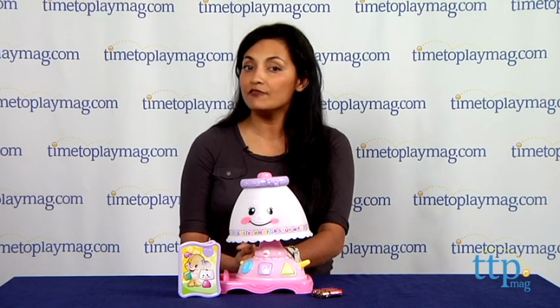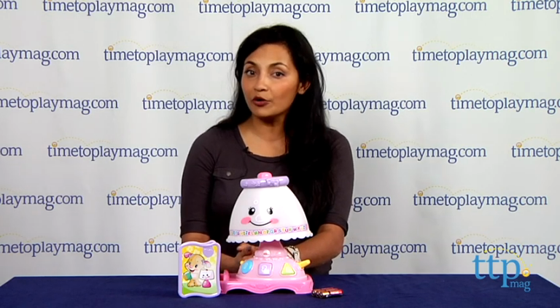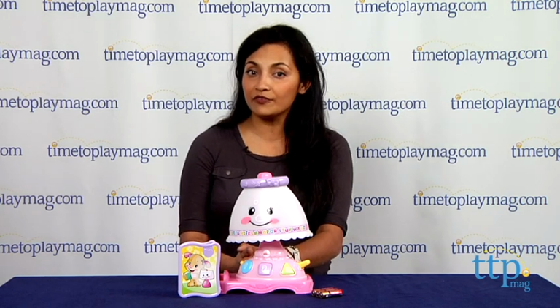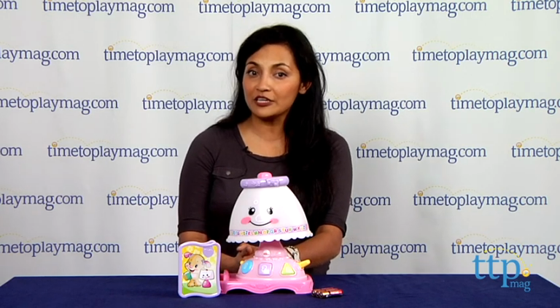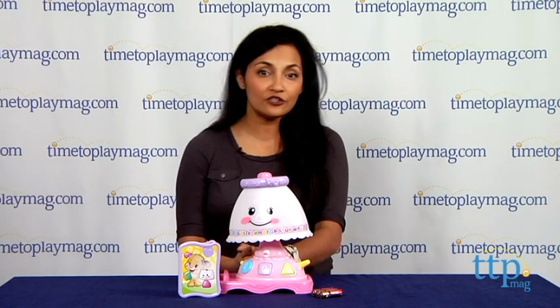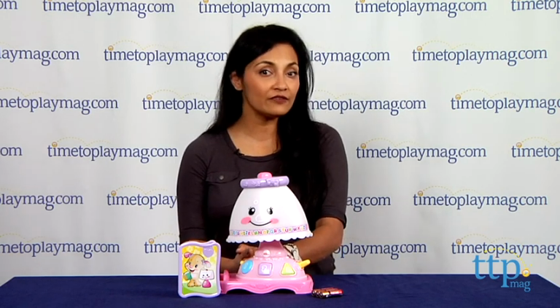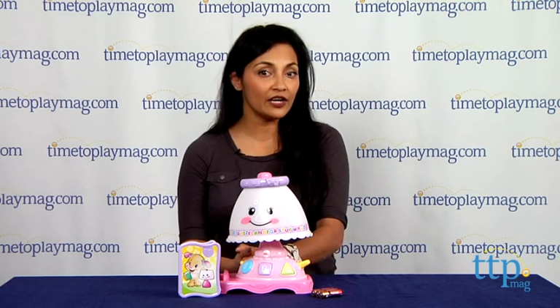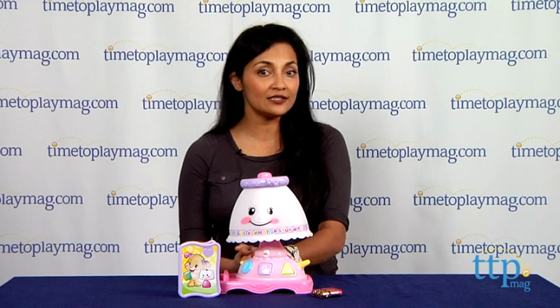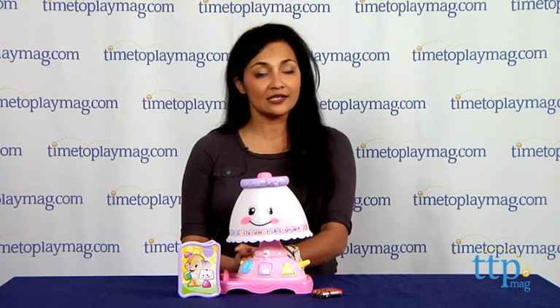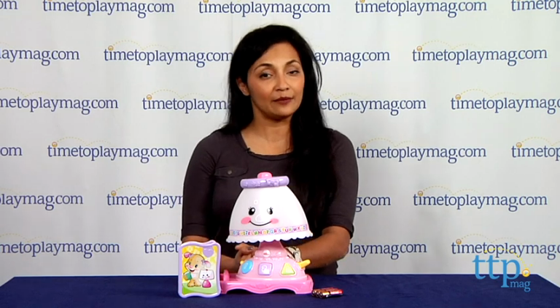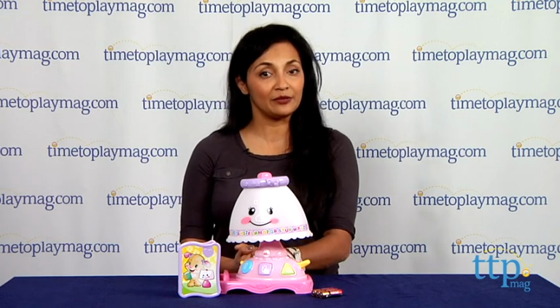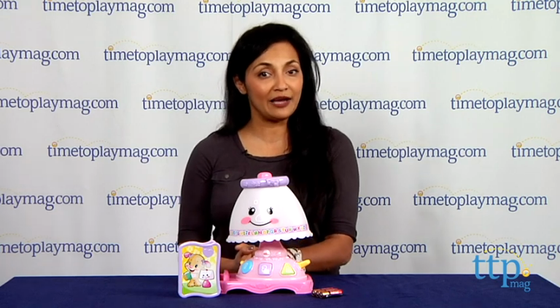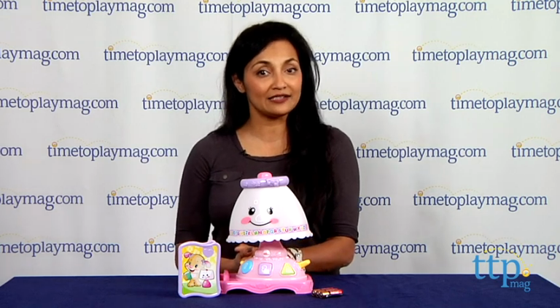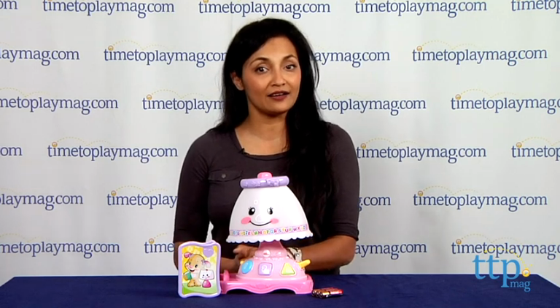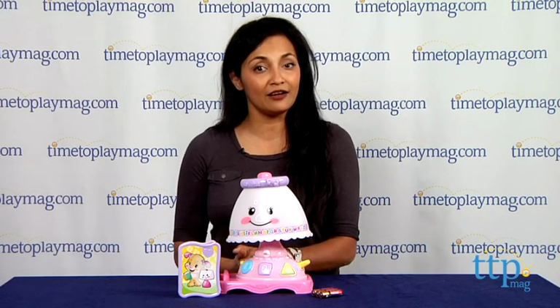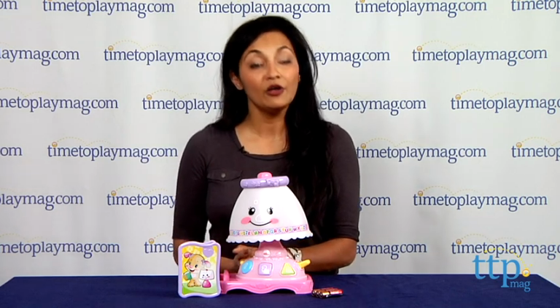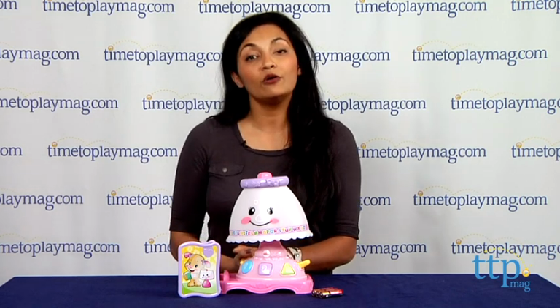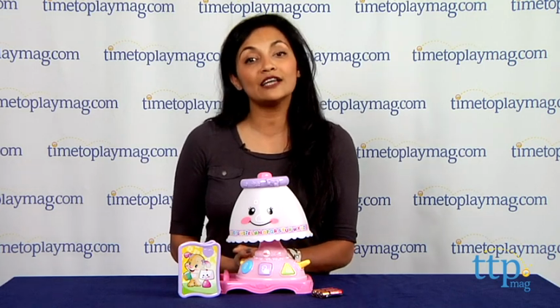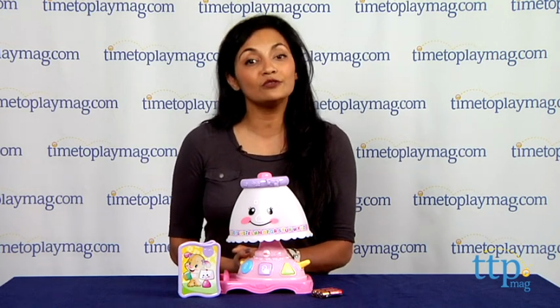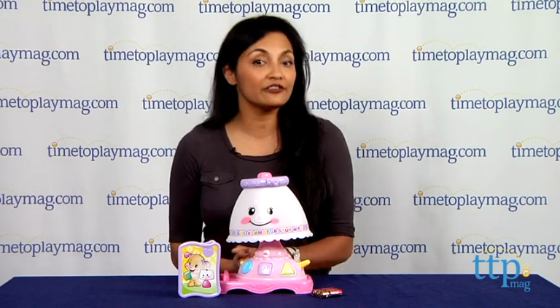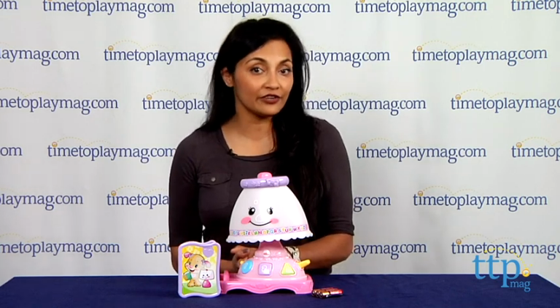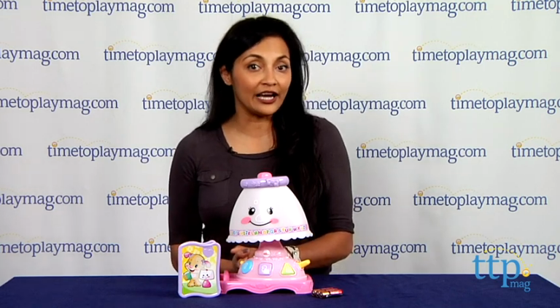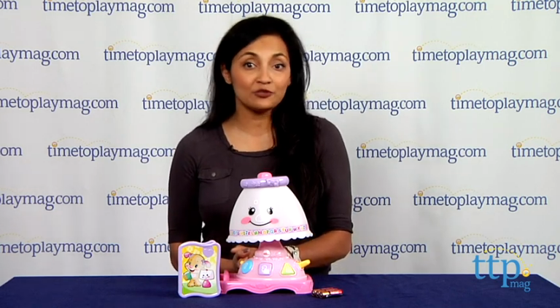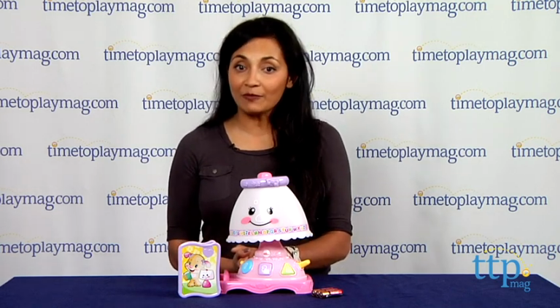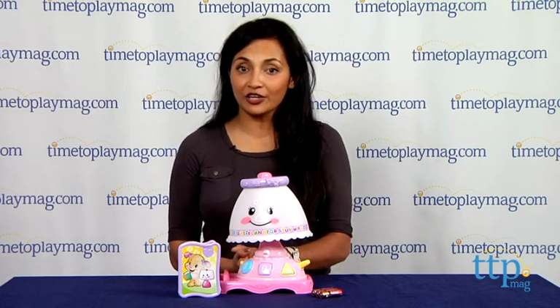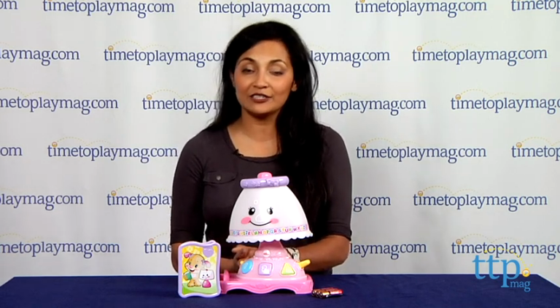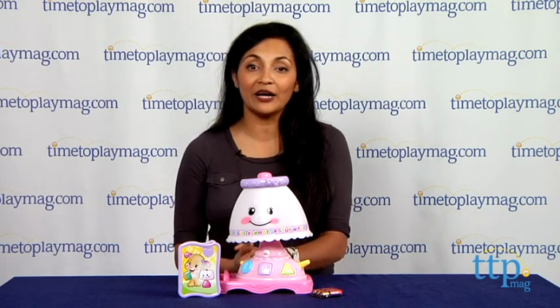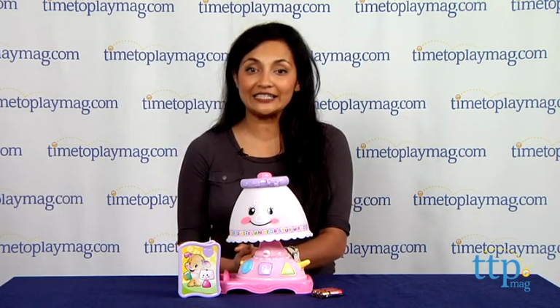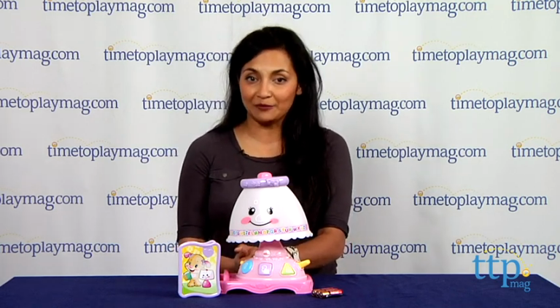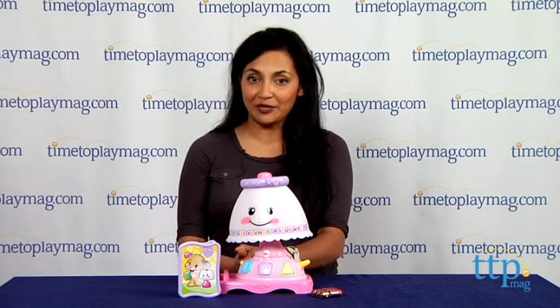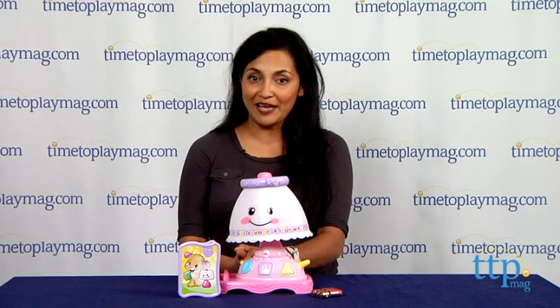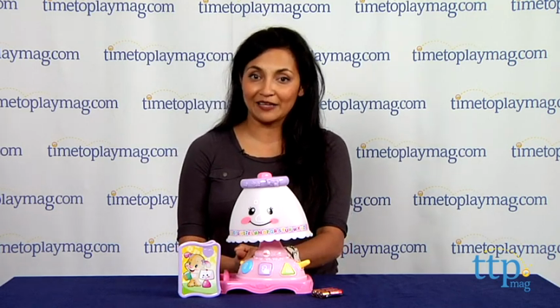For more information you can find us at timetoplaymag.com or download our free app, Shop for Kids, by Time to Play Mag.